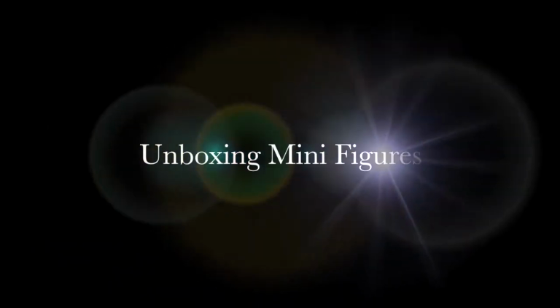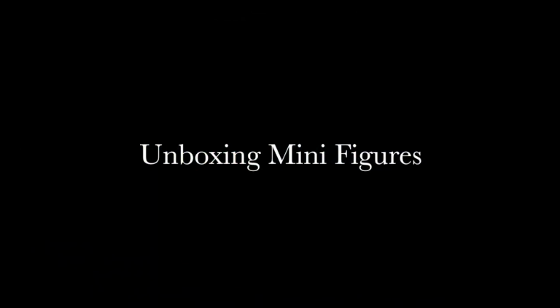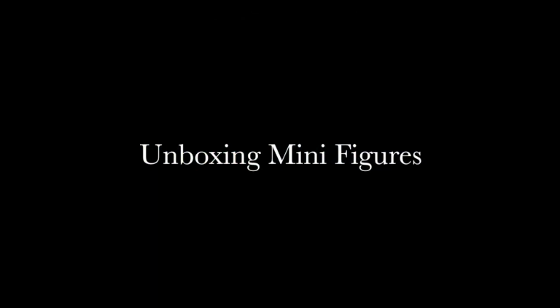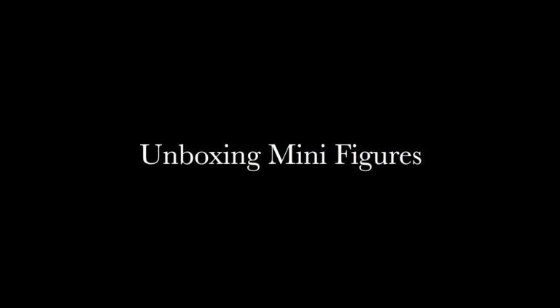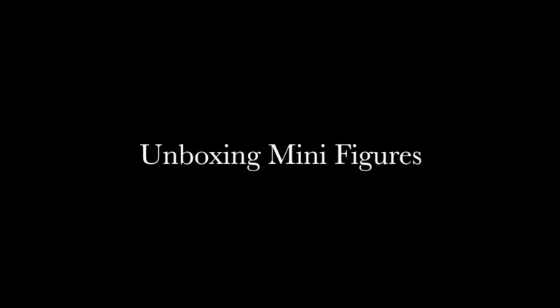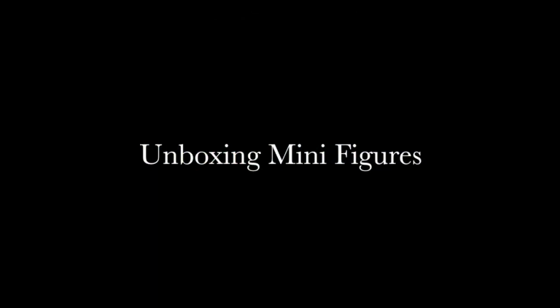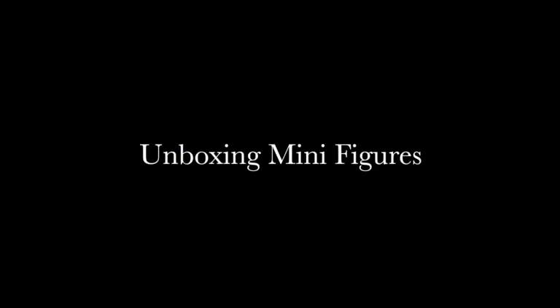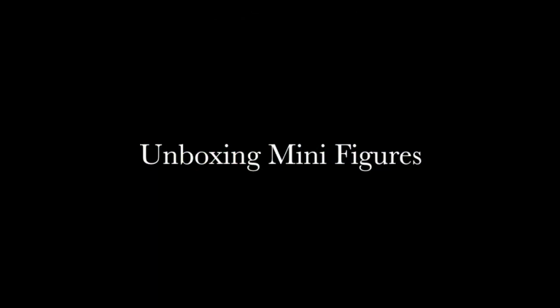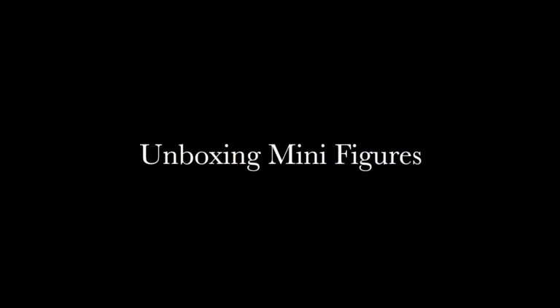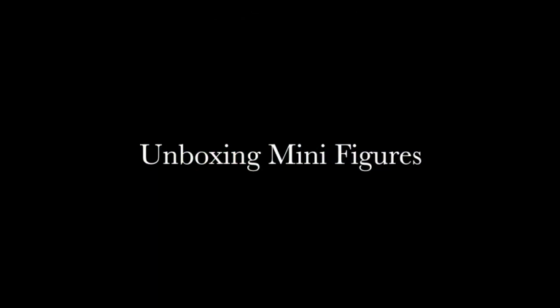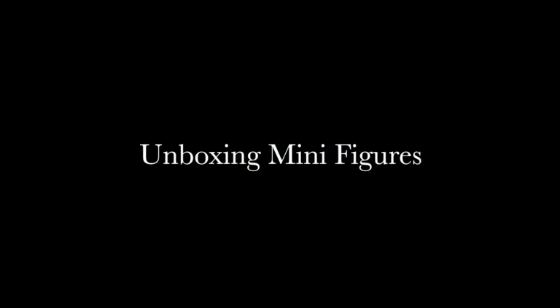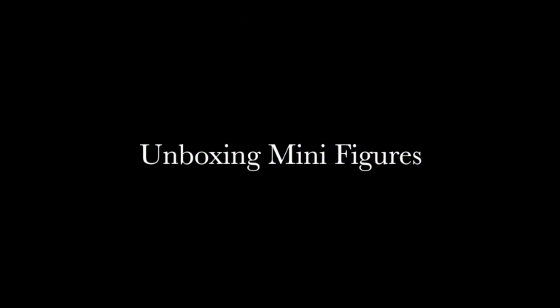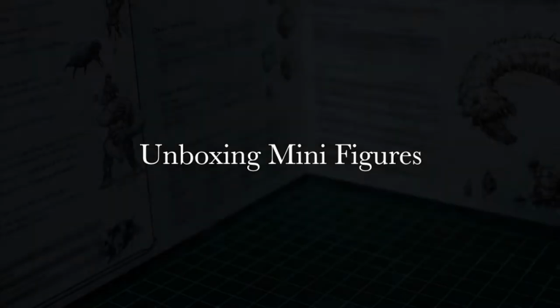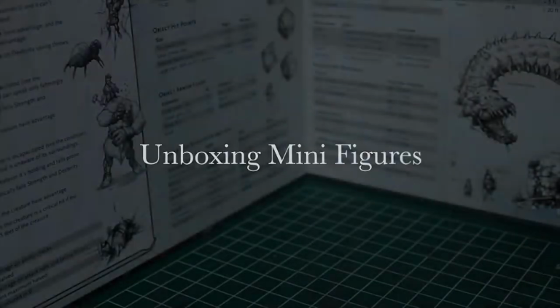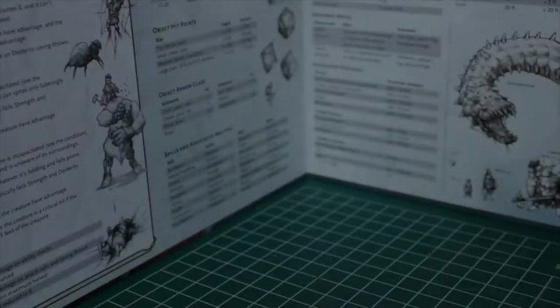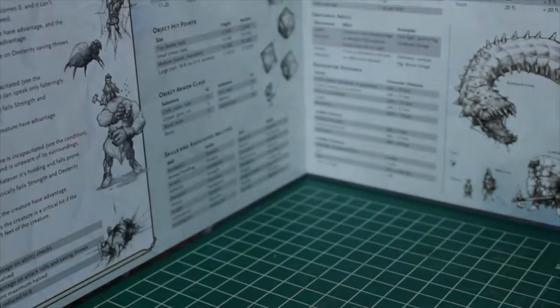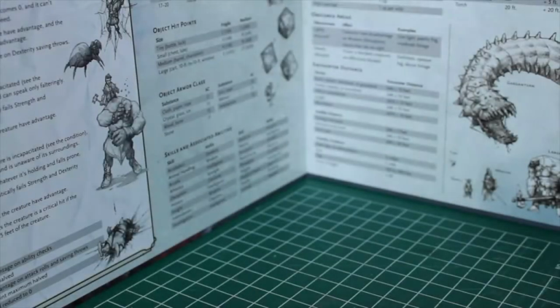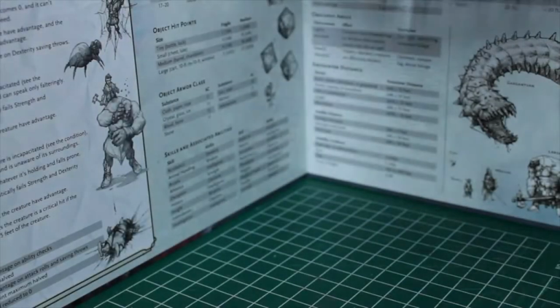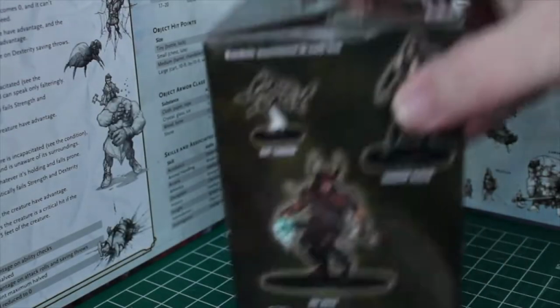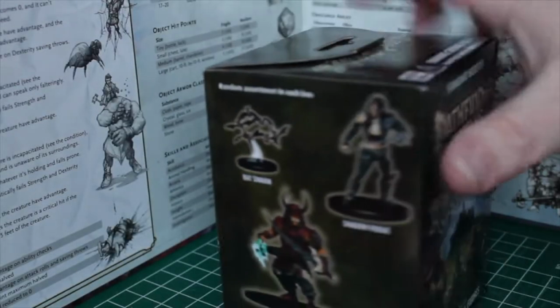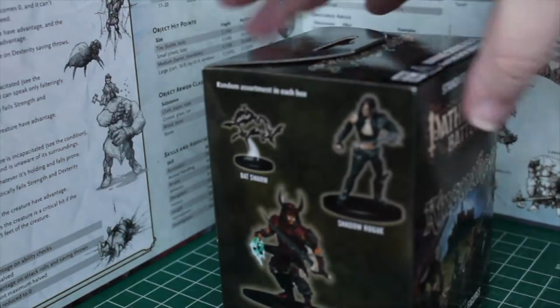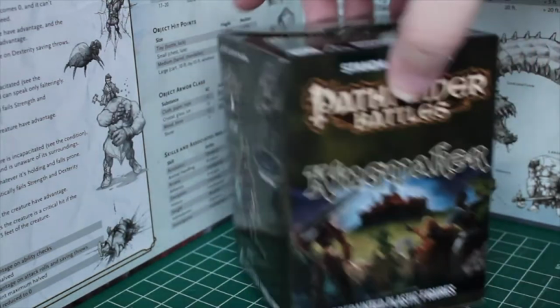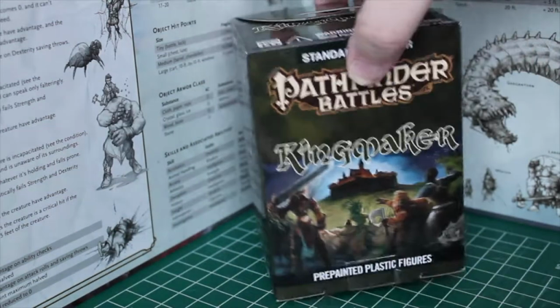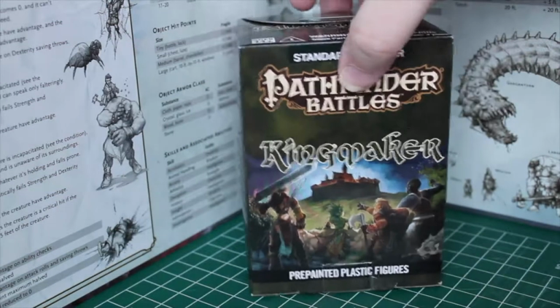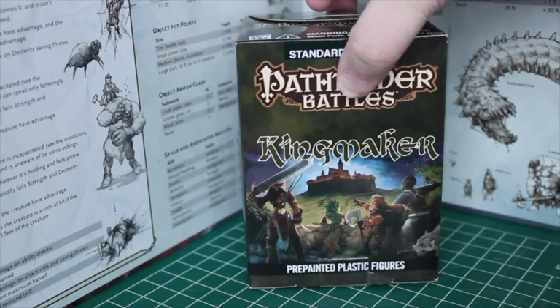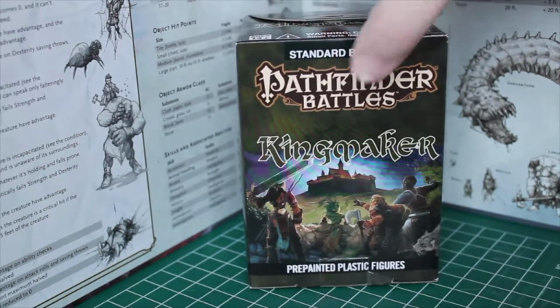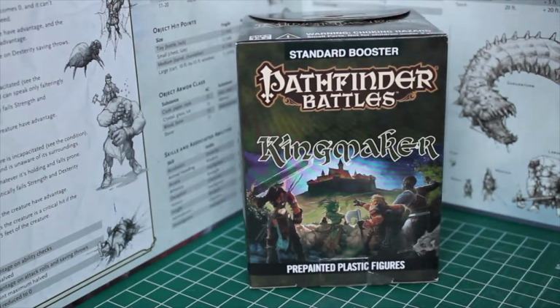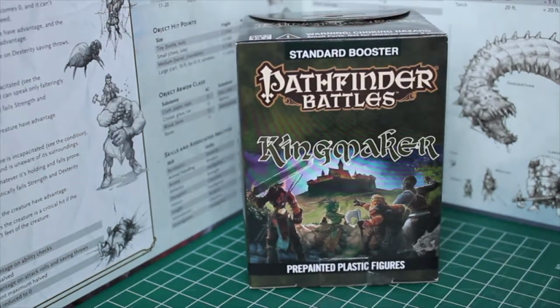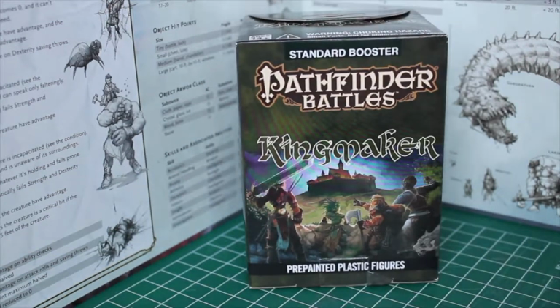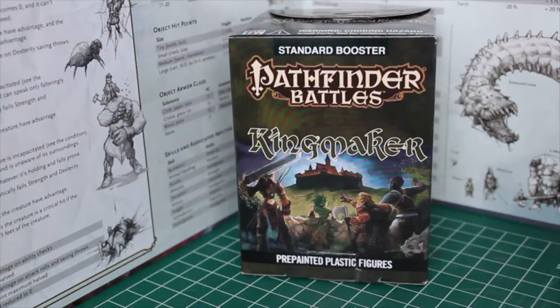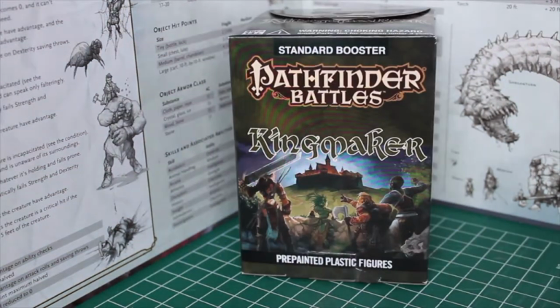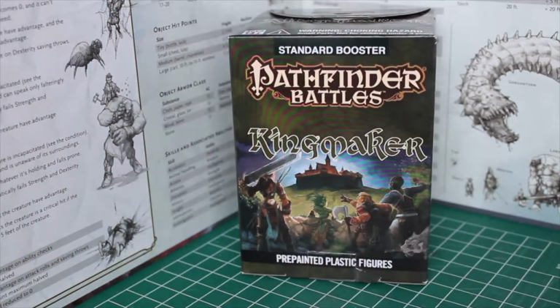Welcome to my first YouTube video. We're going to unbox the minis, starting with this Pathfinder Kingmaker box.